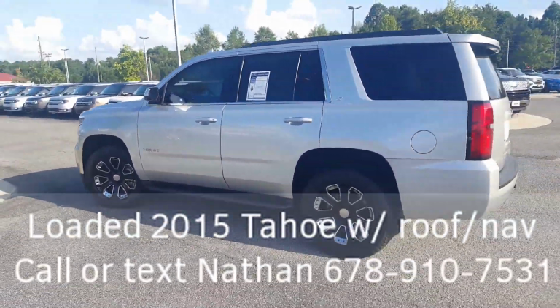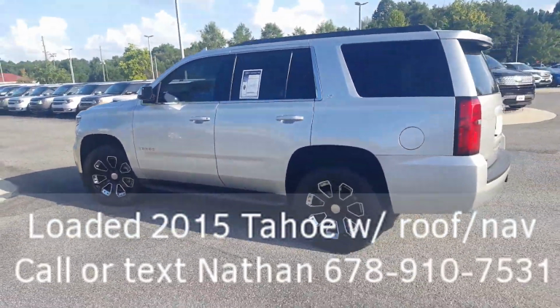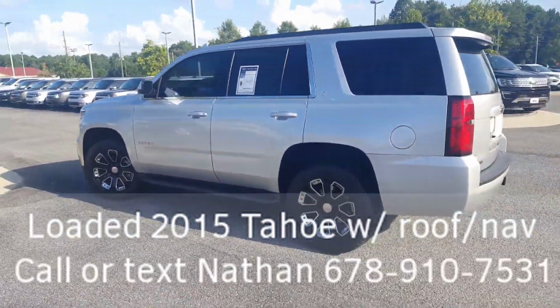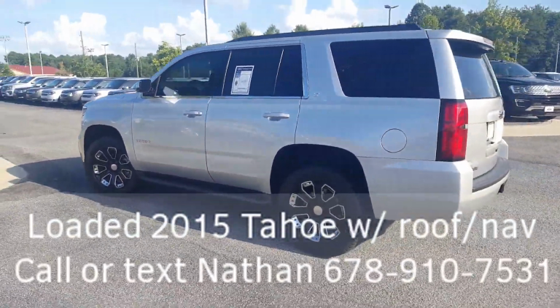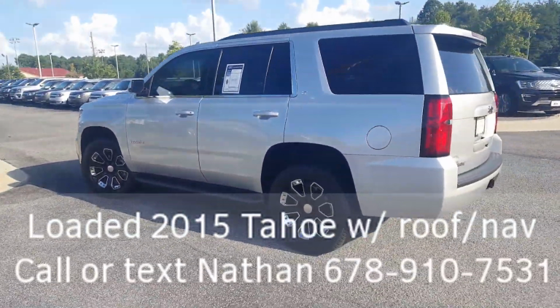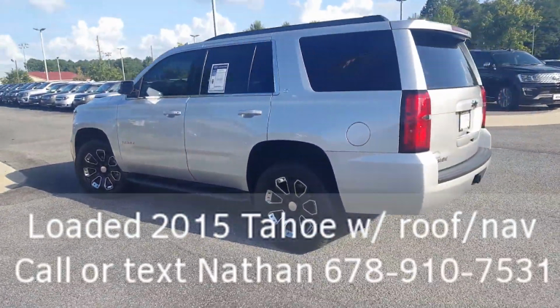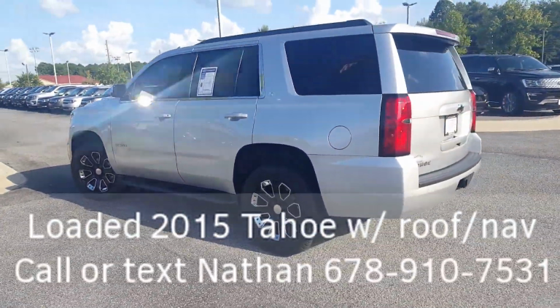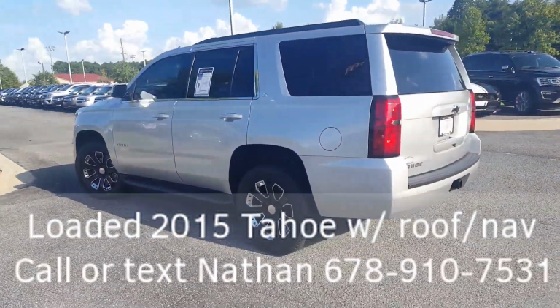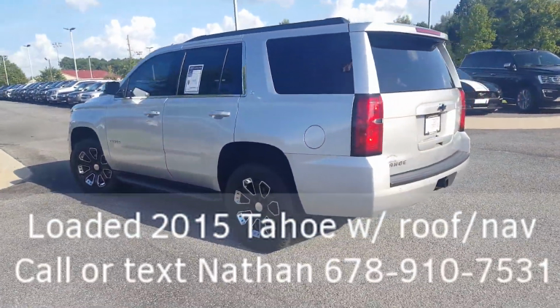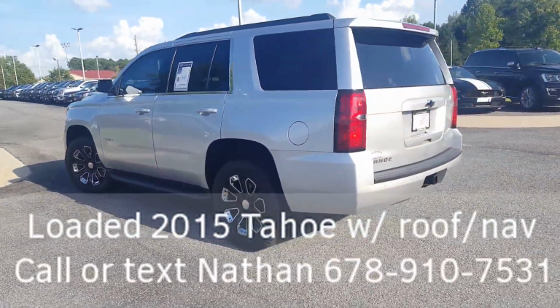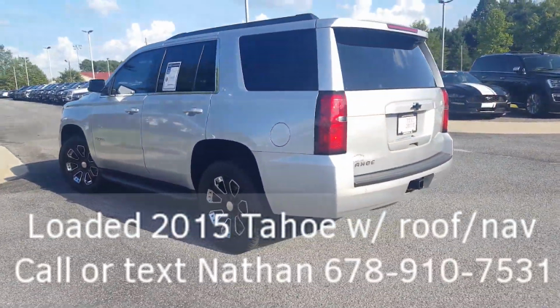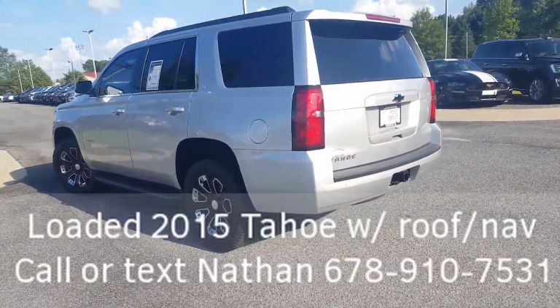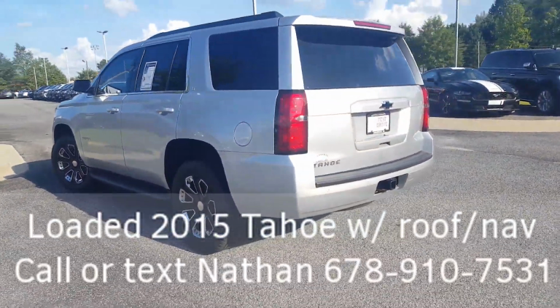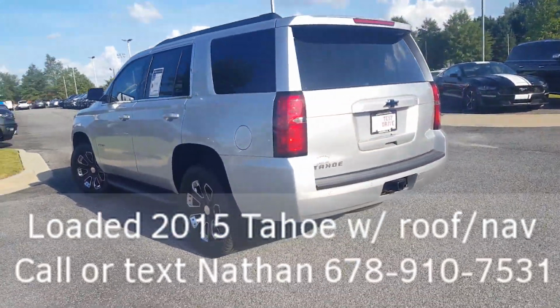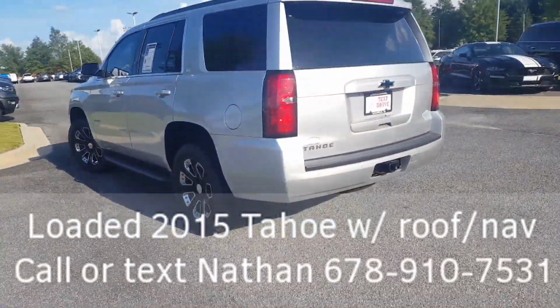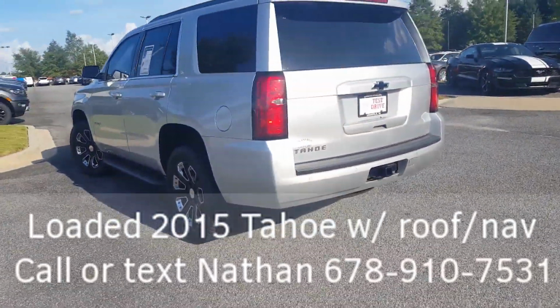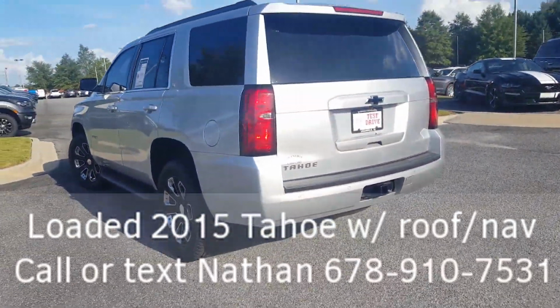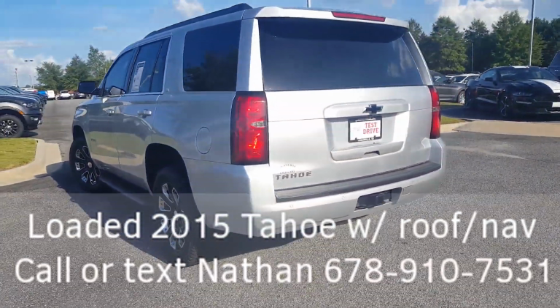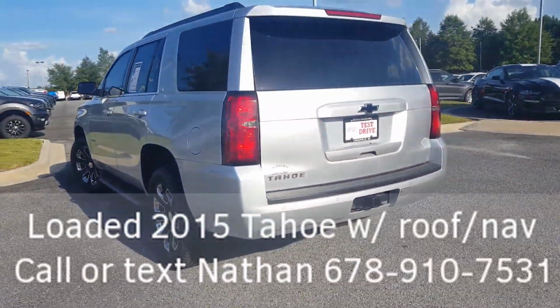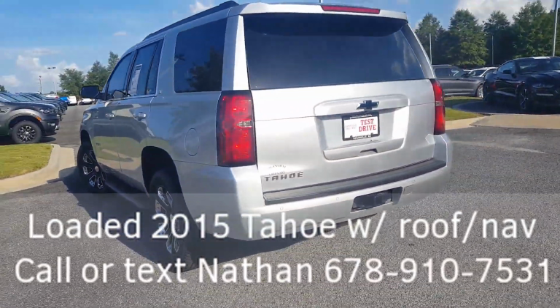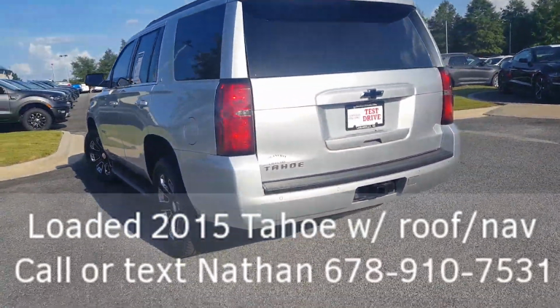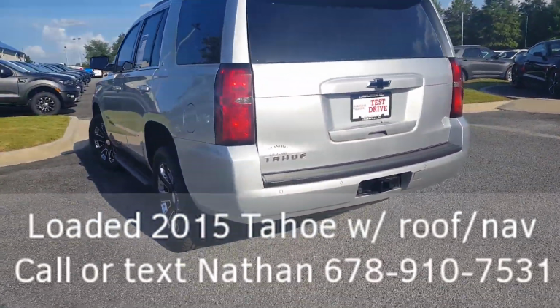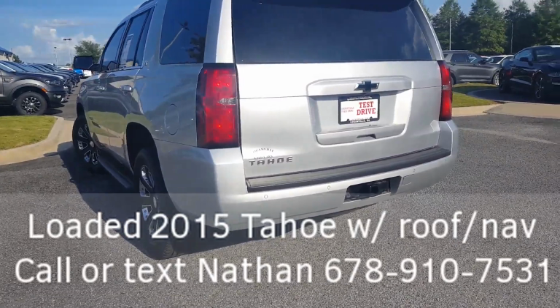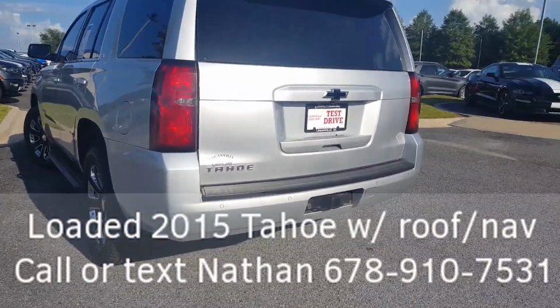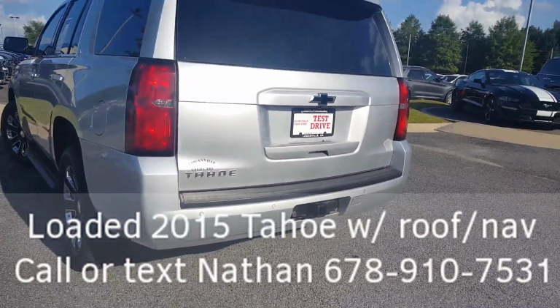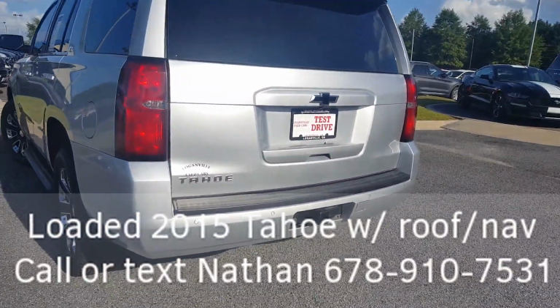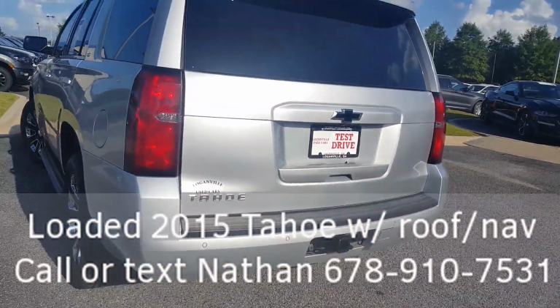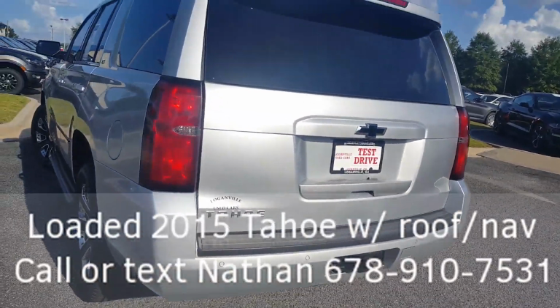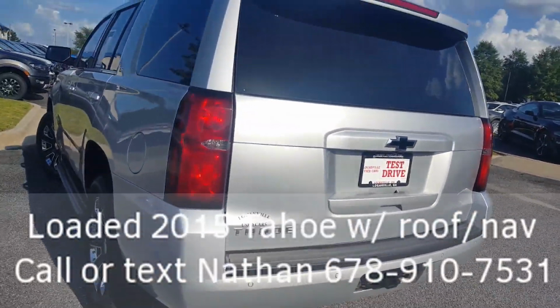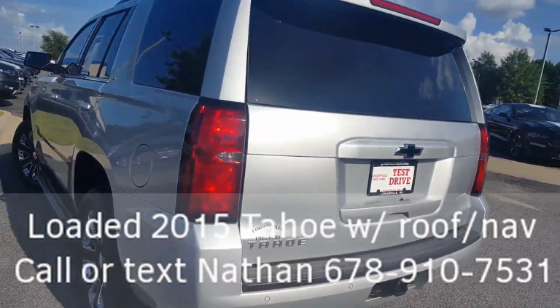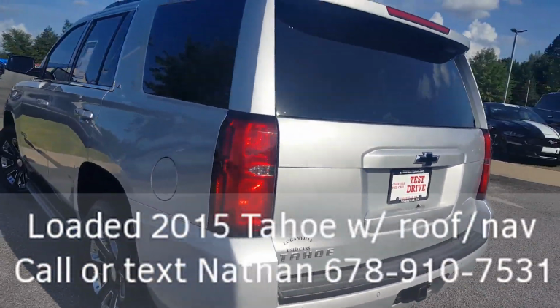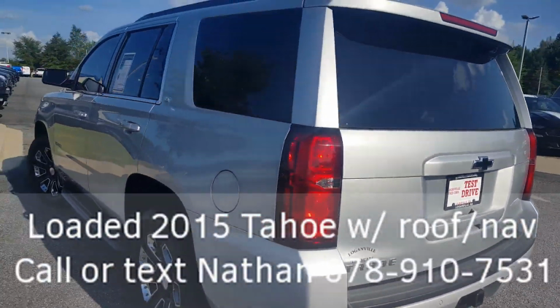It does have your backup sensors in the back, so they beep at you and let you know something's behind you. It also has the tow package and your backup camera.